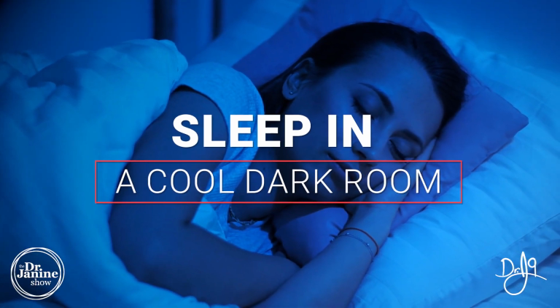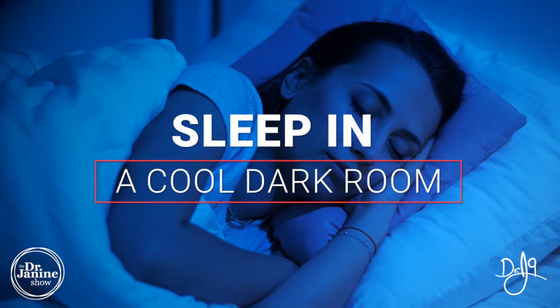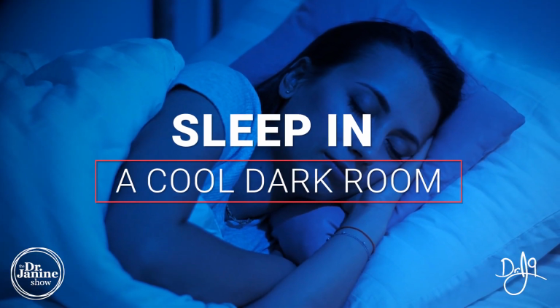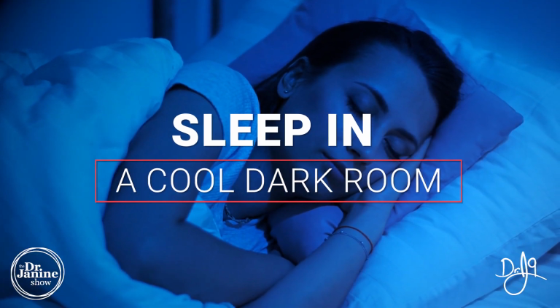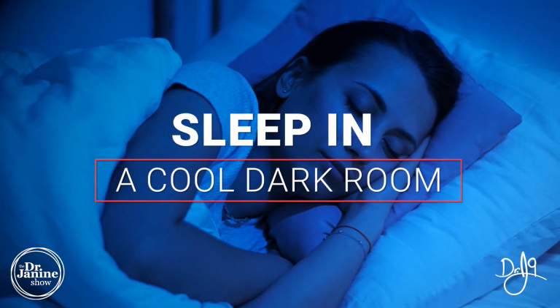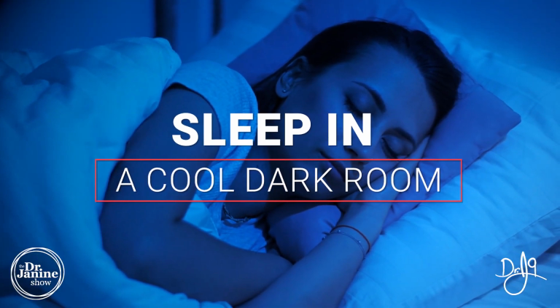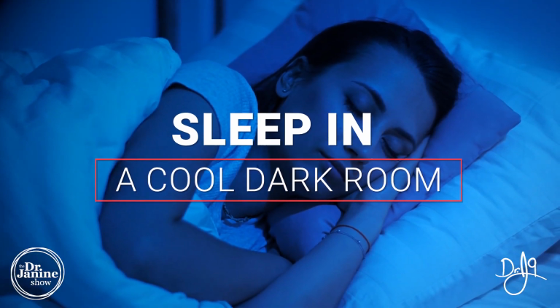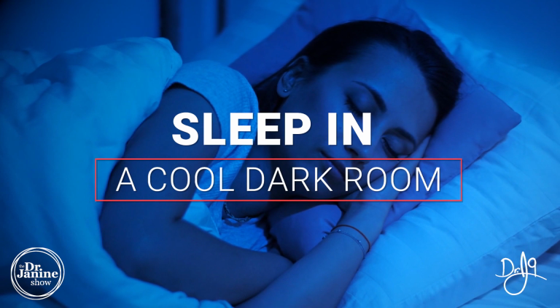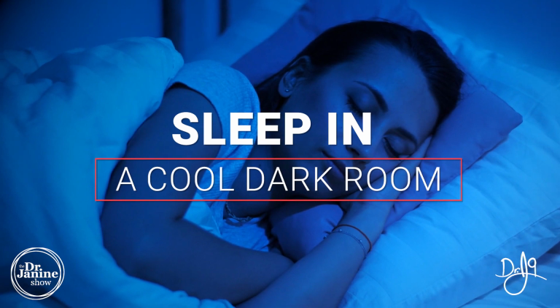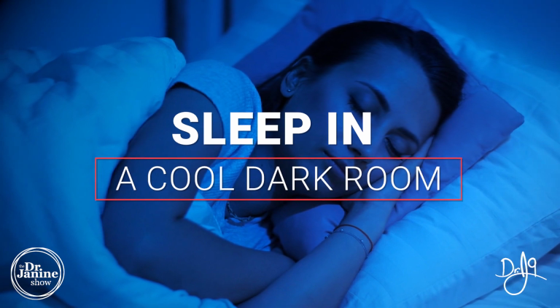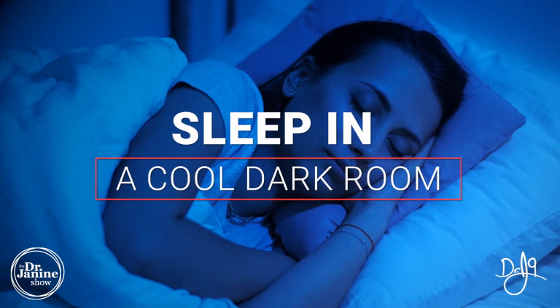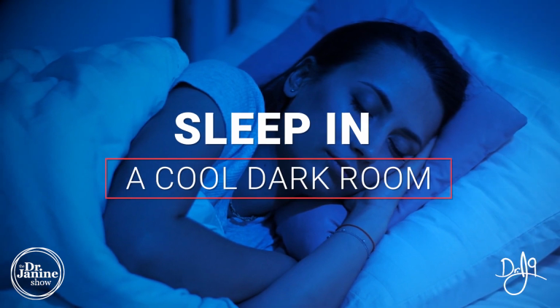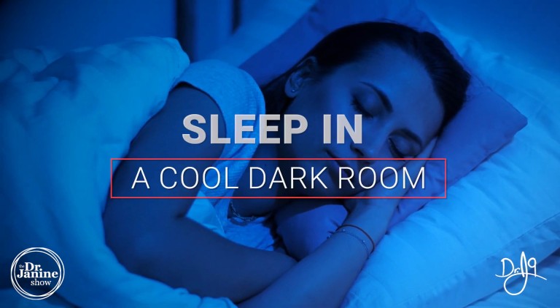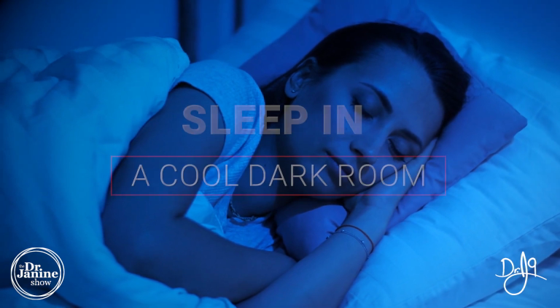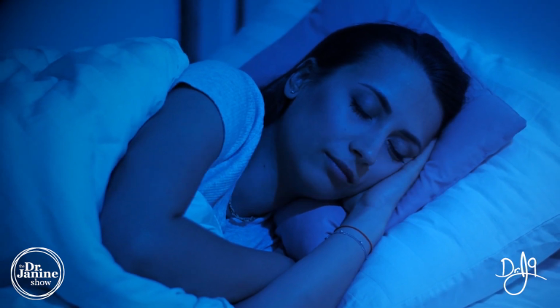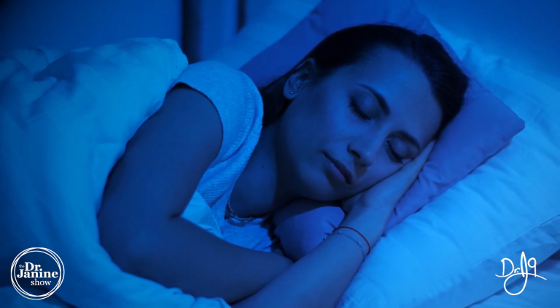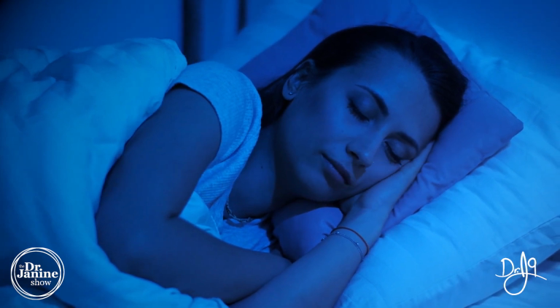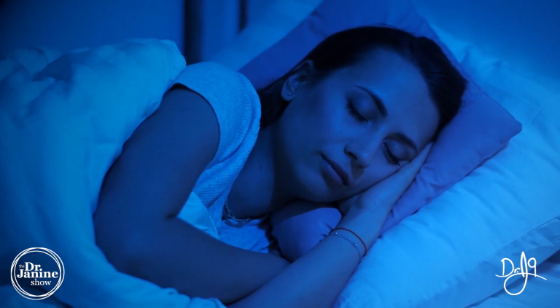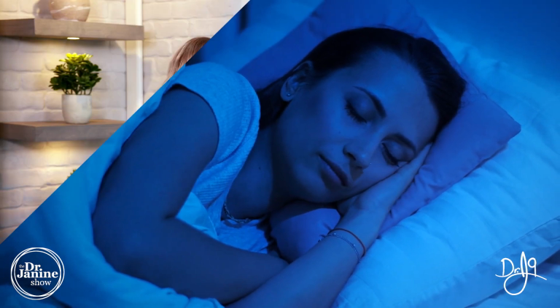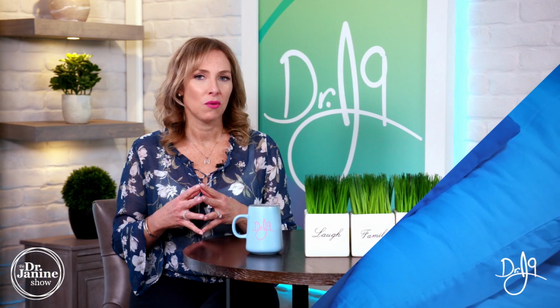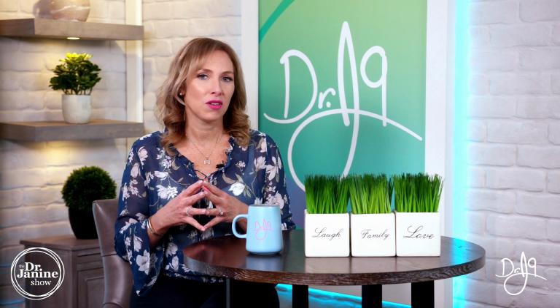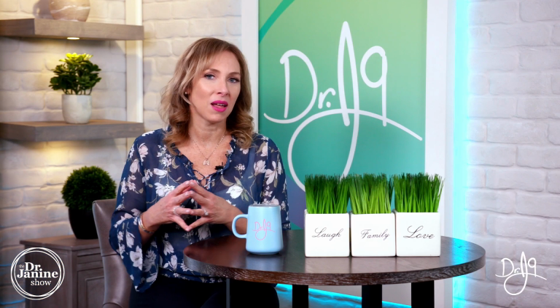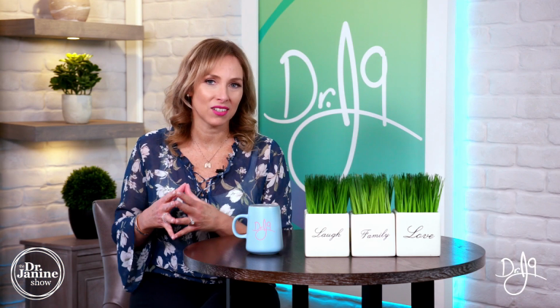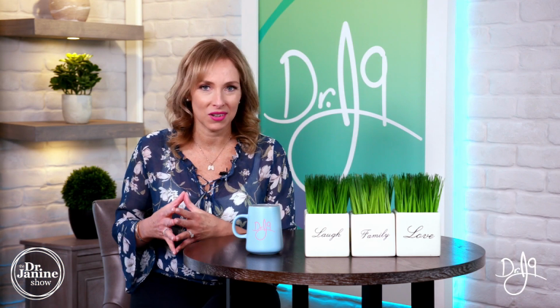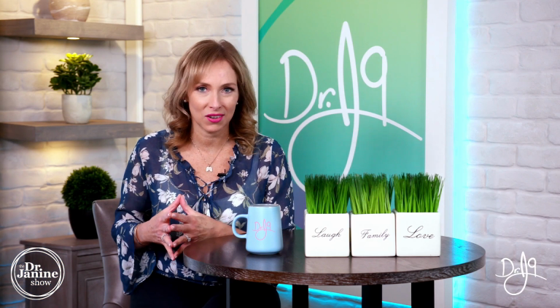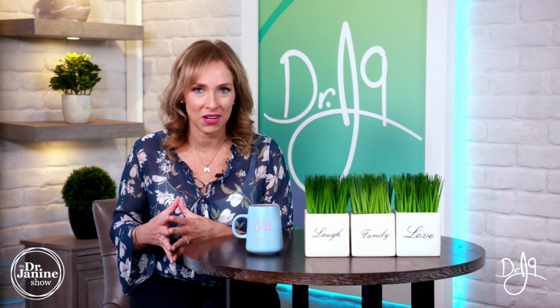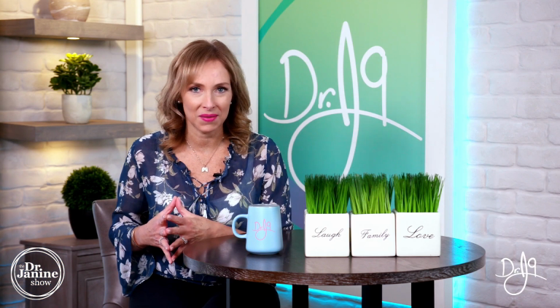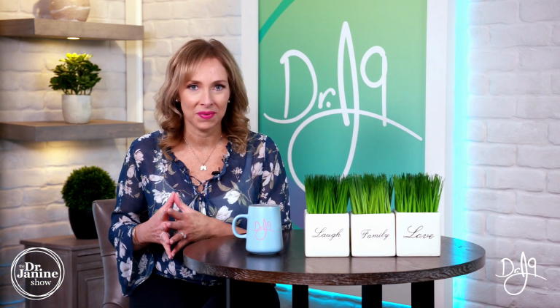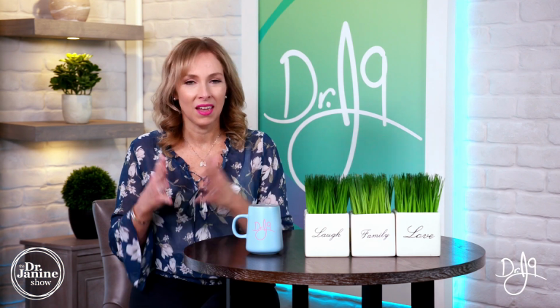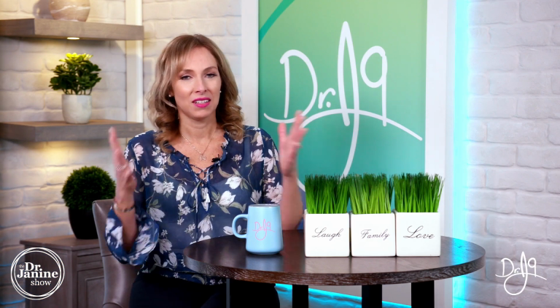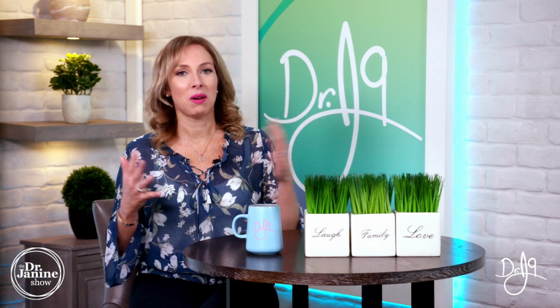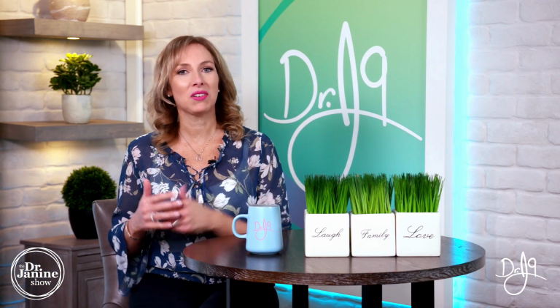Tip number five is to sleep in a cool, dark room. Make it as dark as possible and as cool as what you can stand — this will really help with your melatonin secretion.